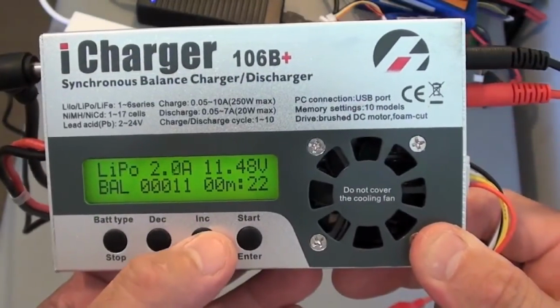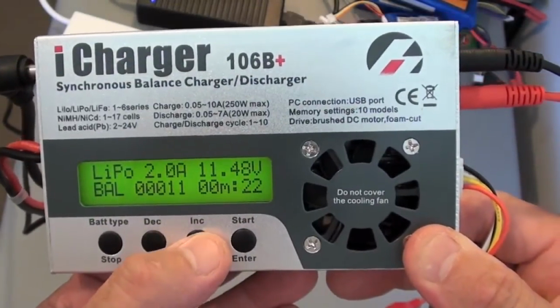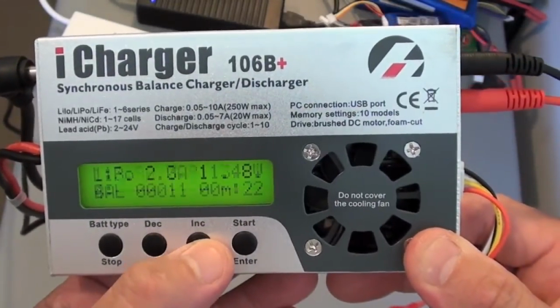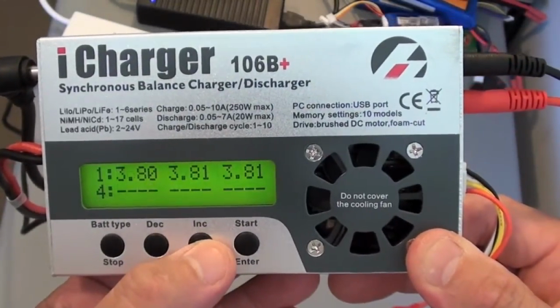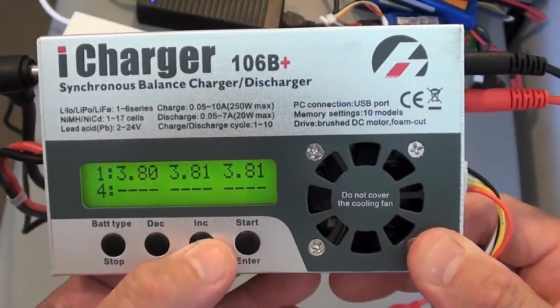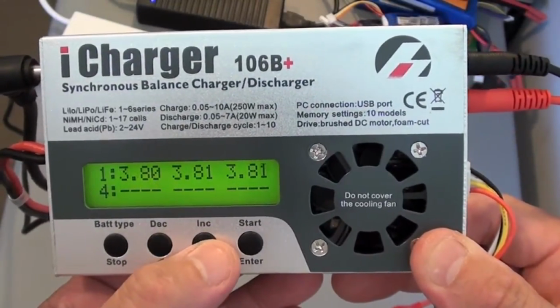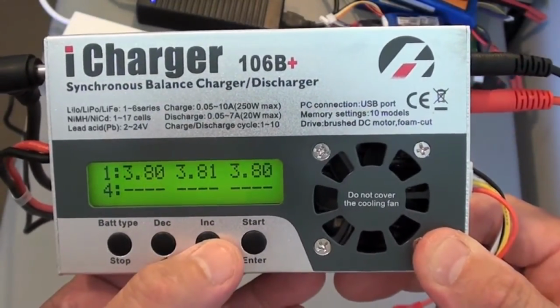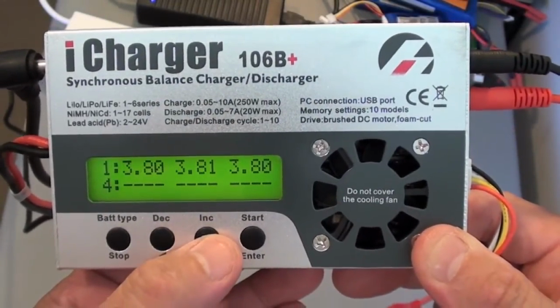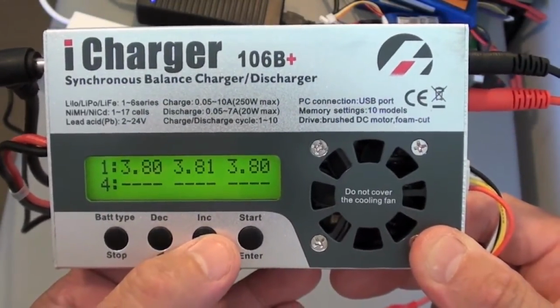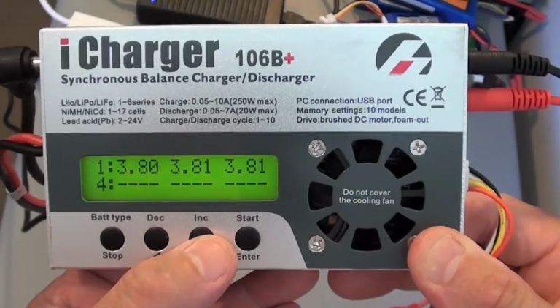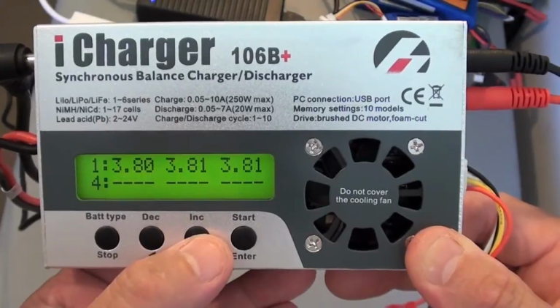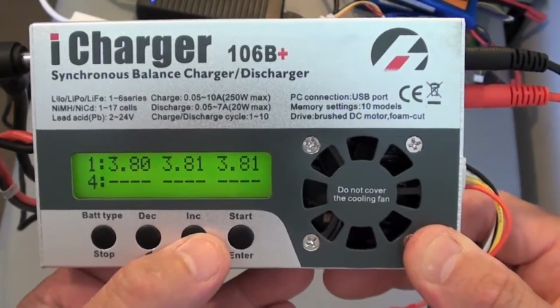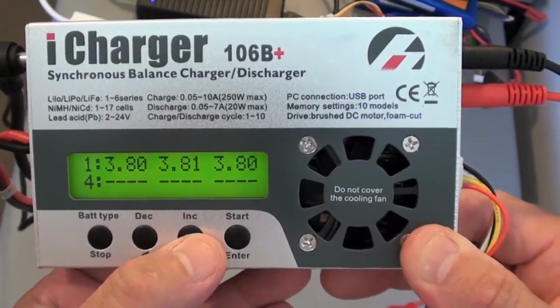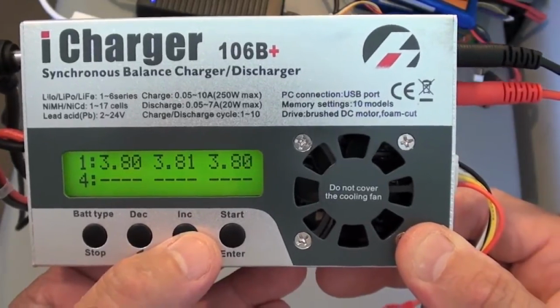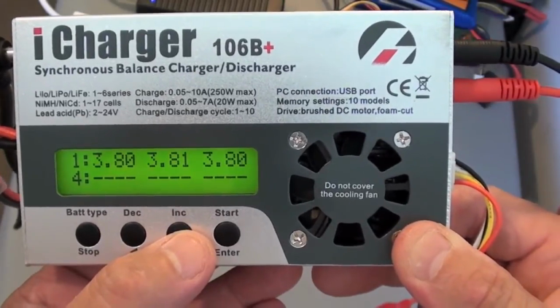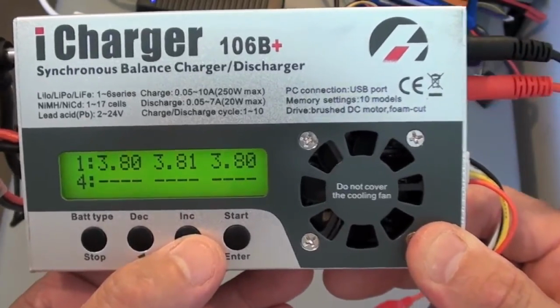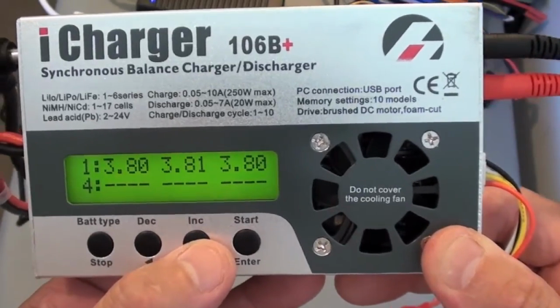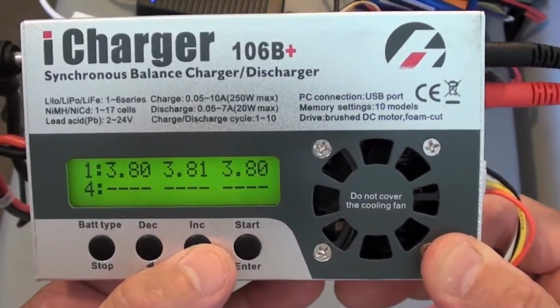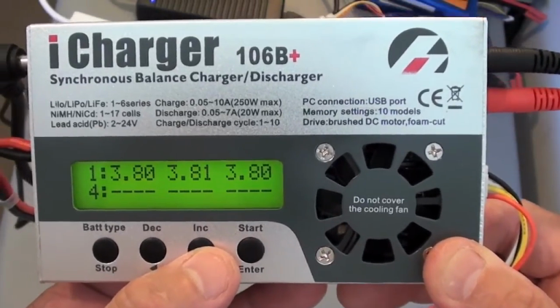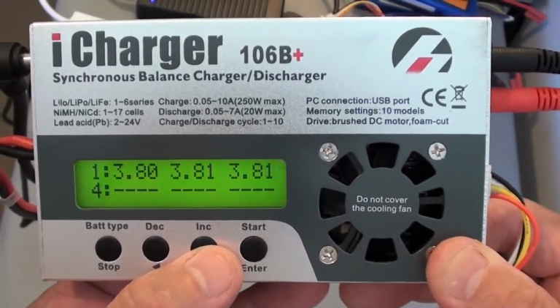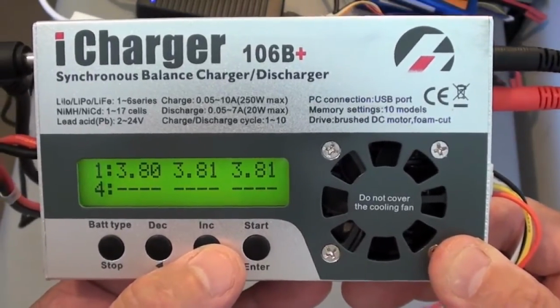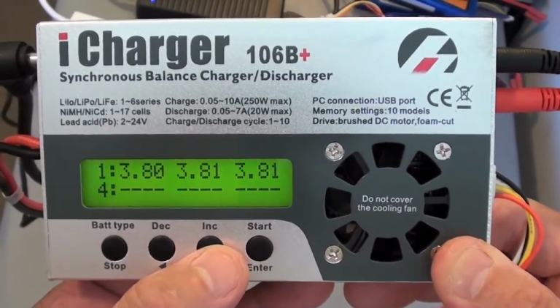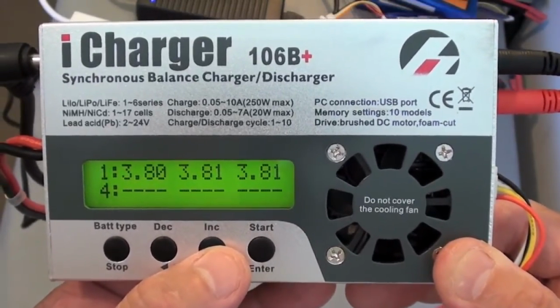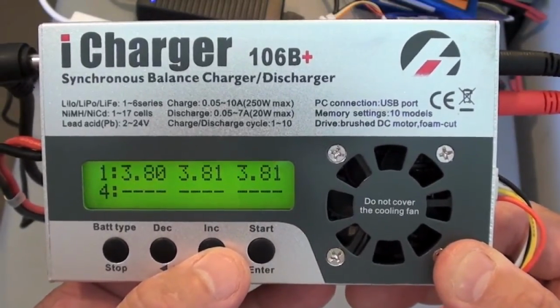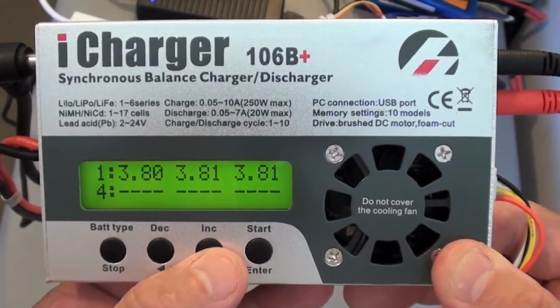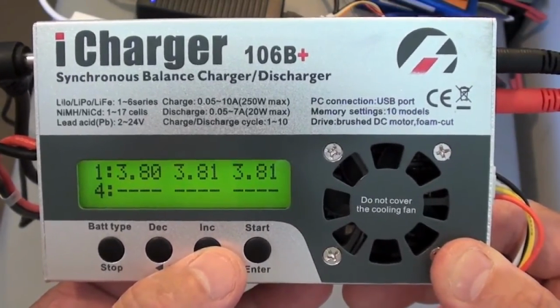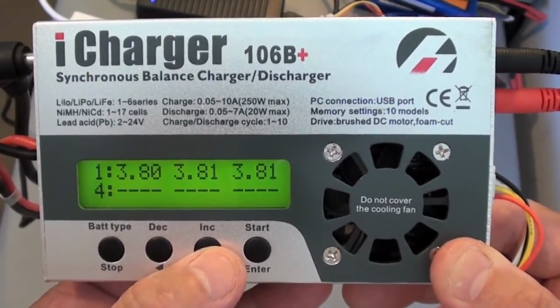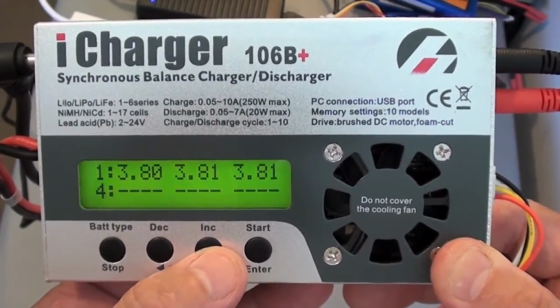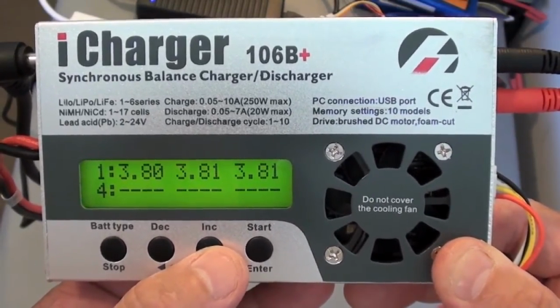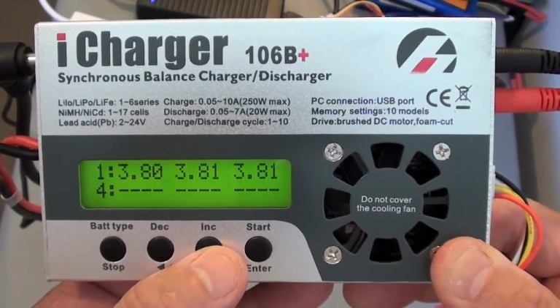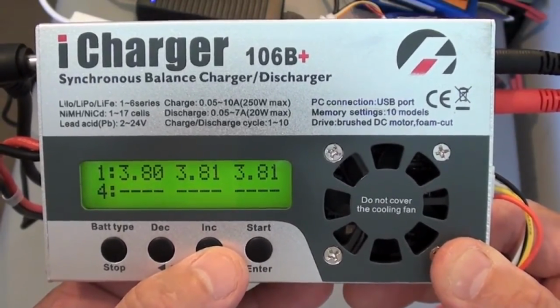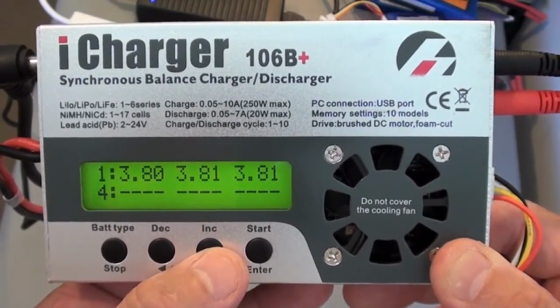You can check to see how each individual cell is being charged and balanced while it's charging.